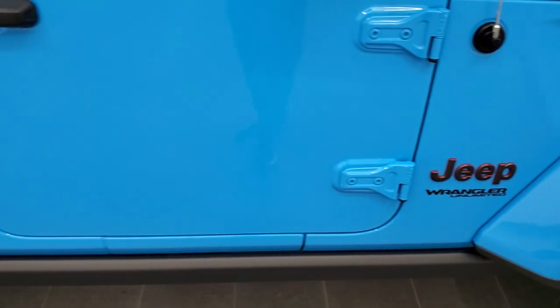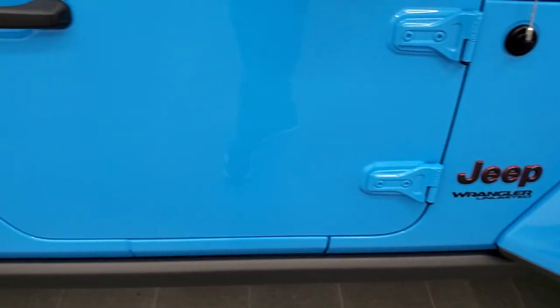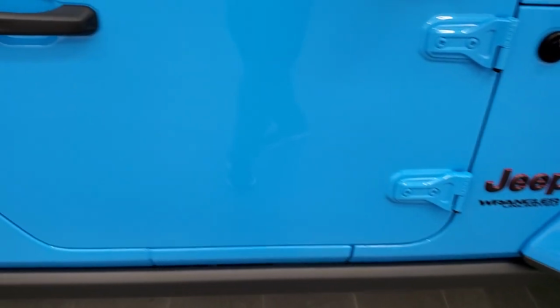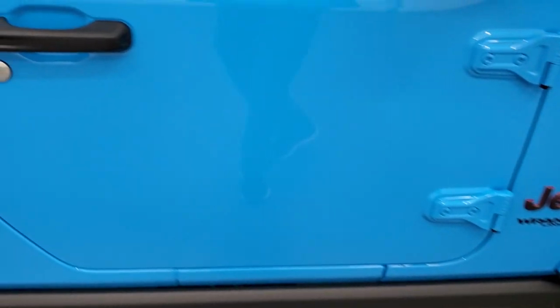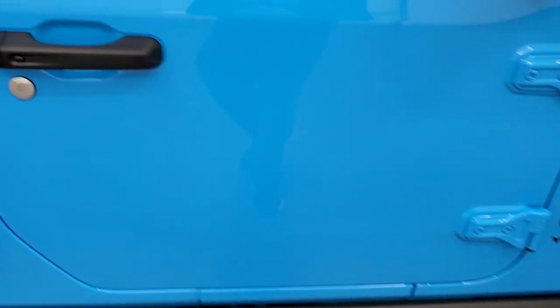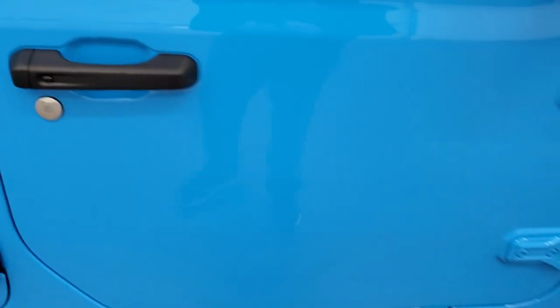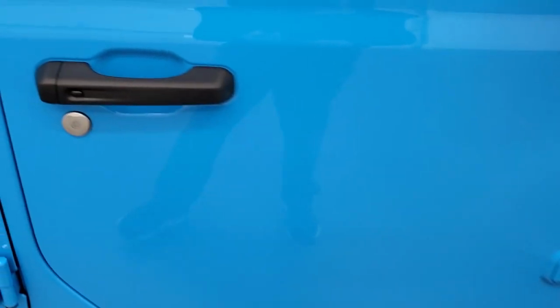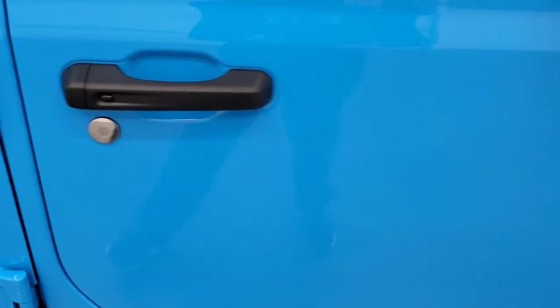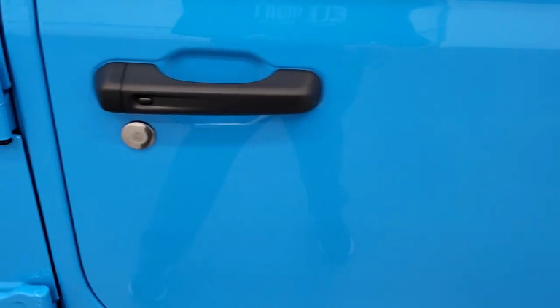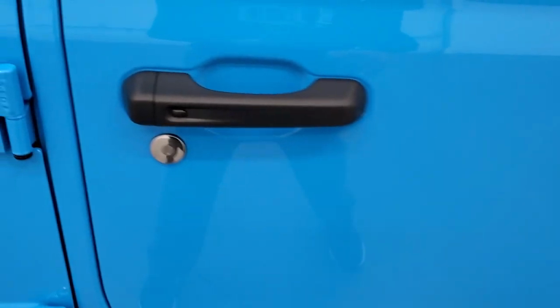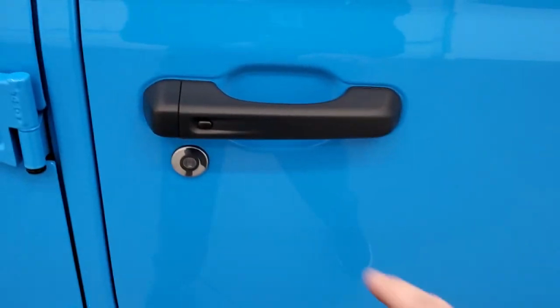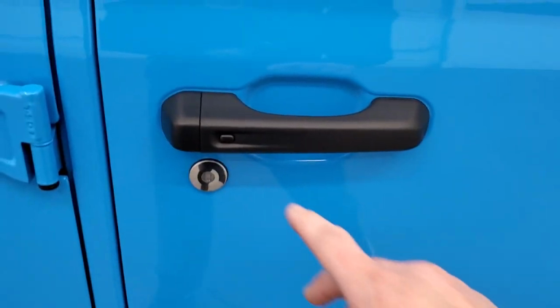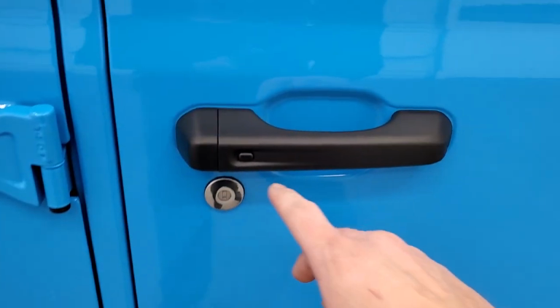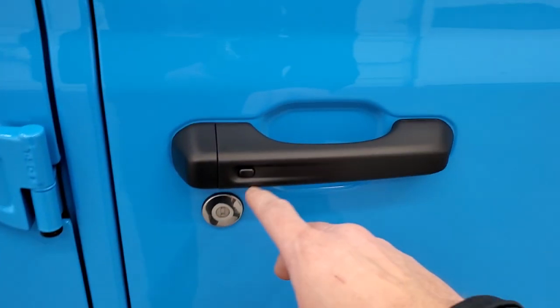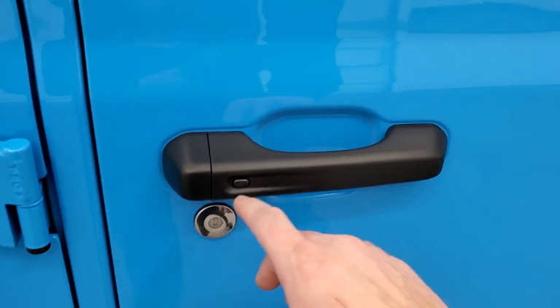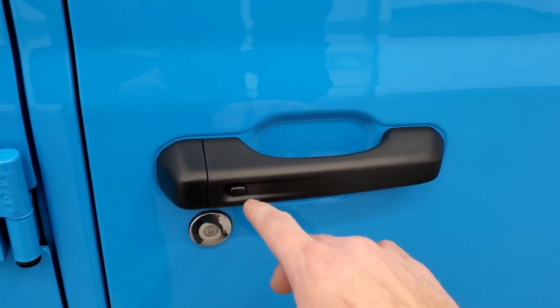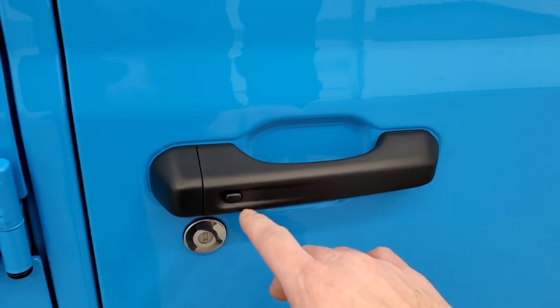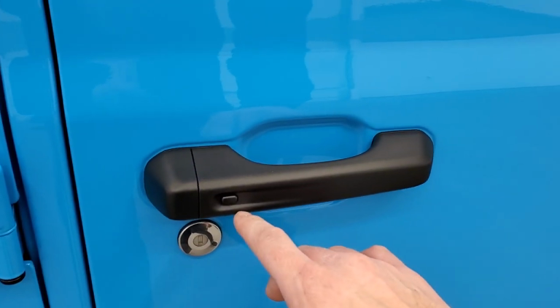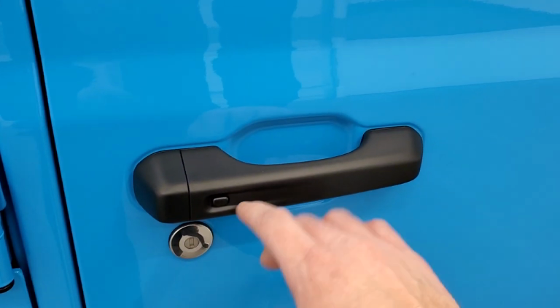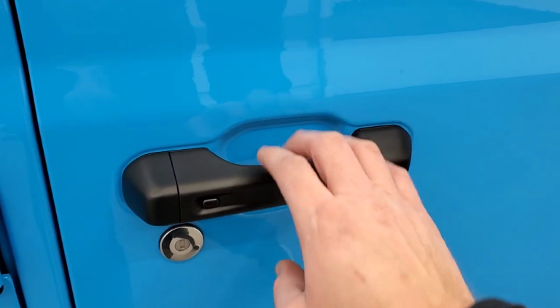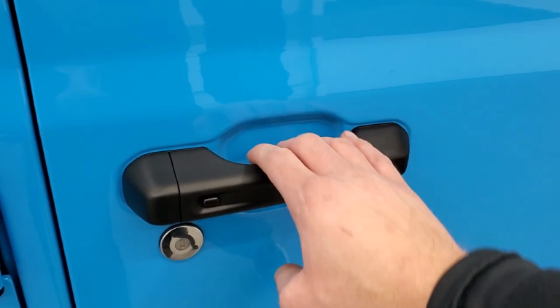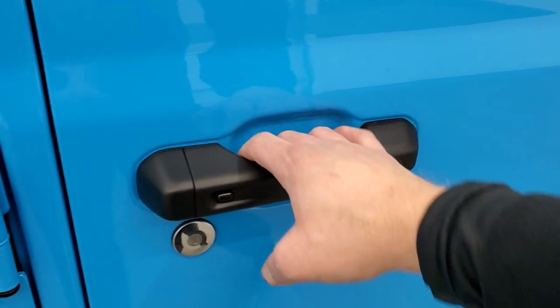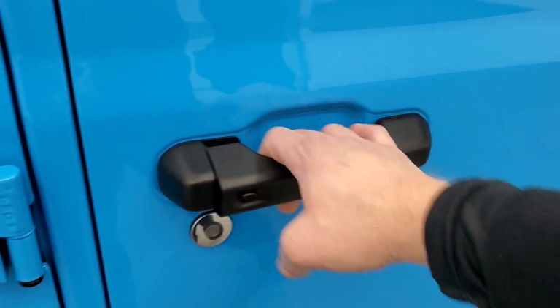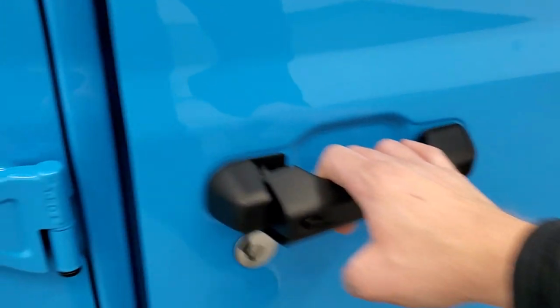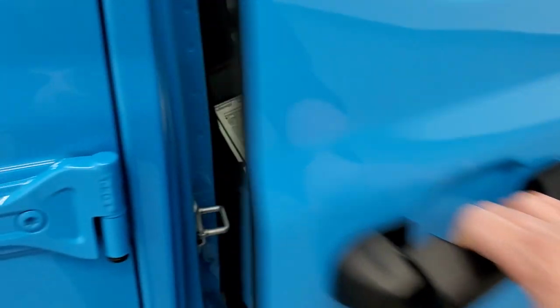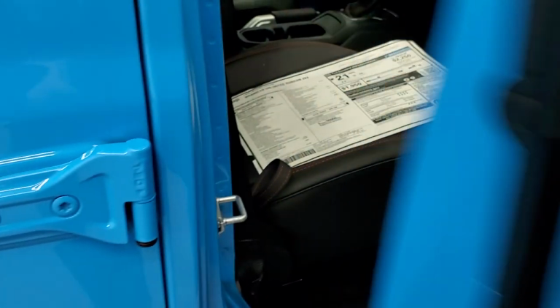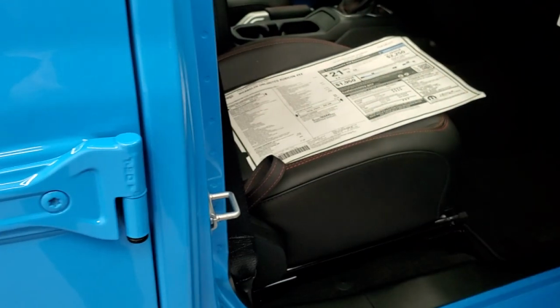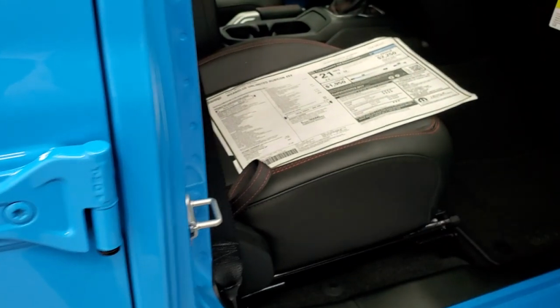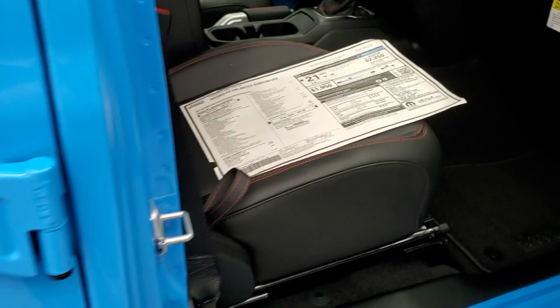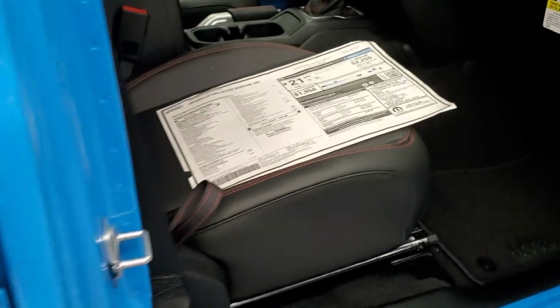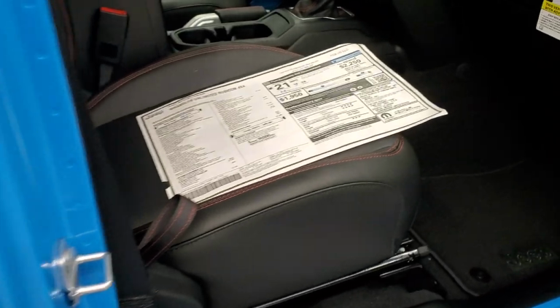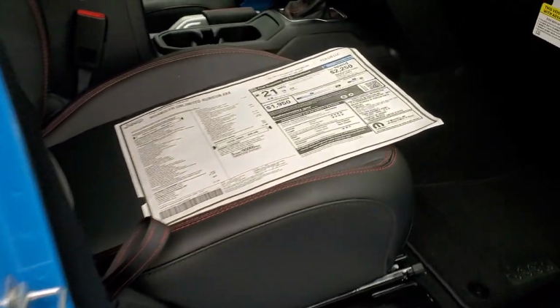This one does have the enter-and-go, or keyless proximity key entry.